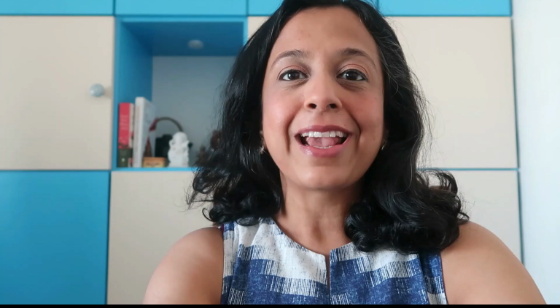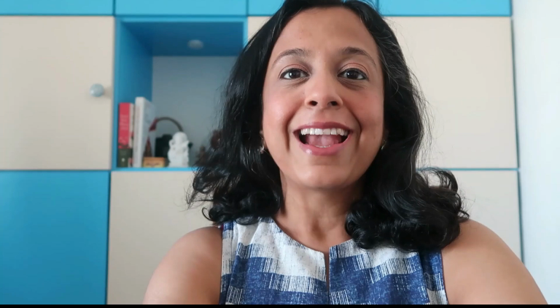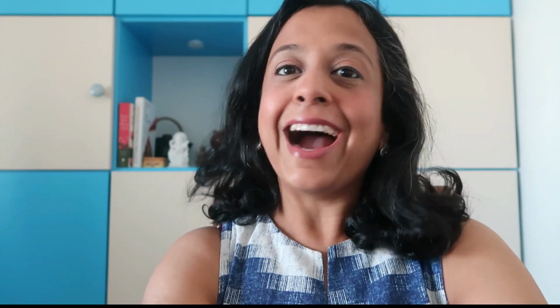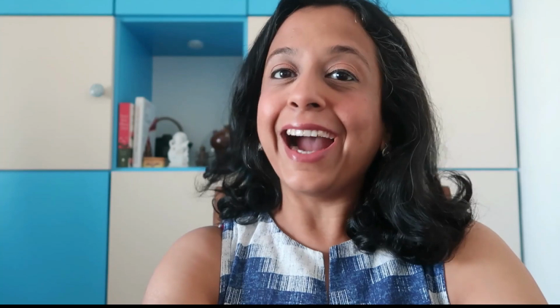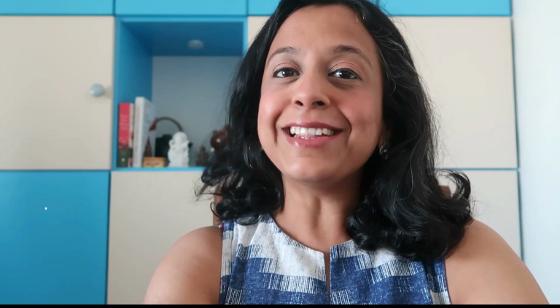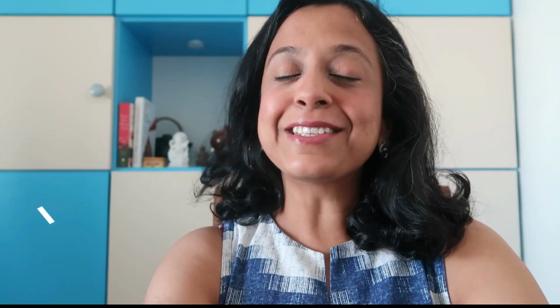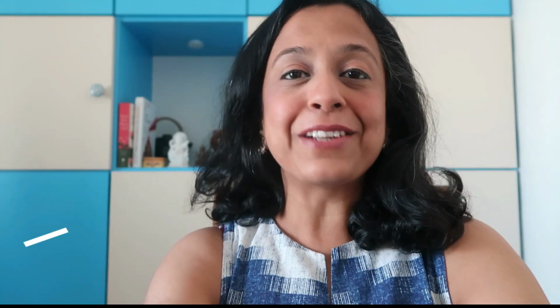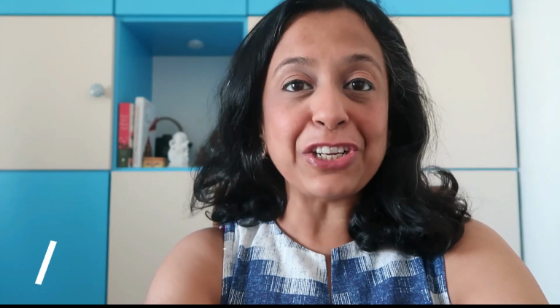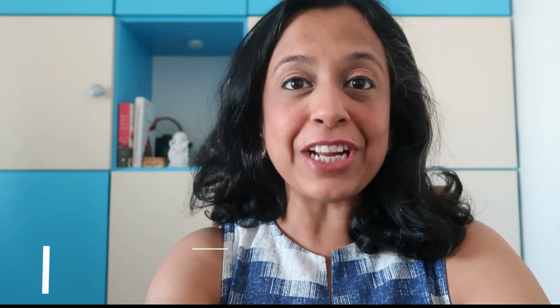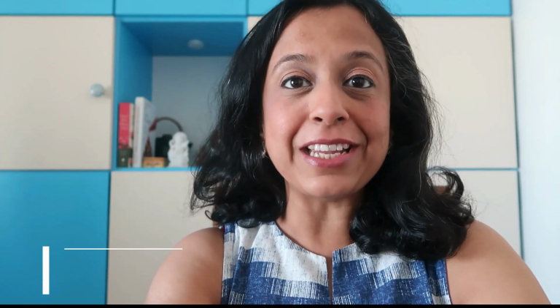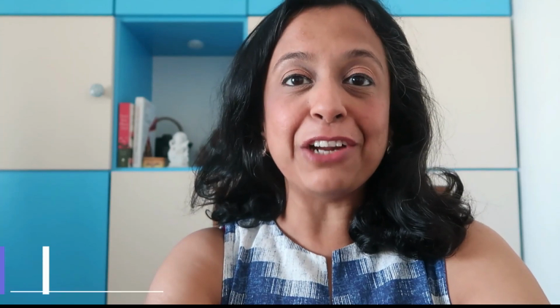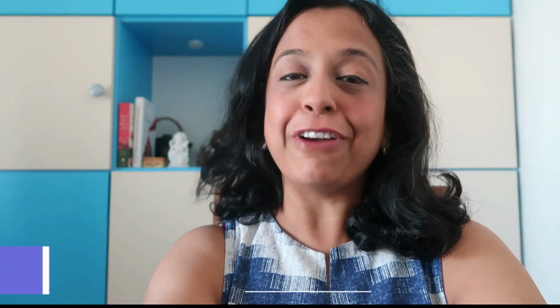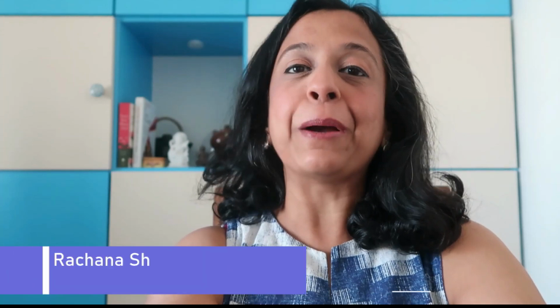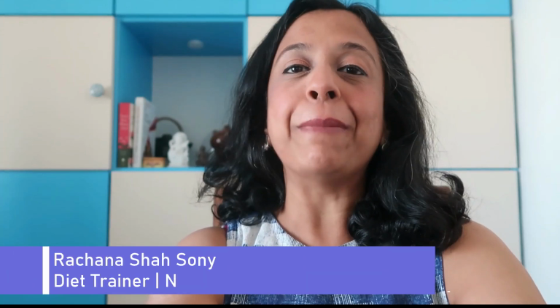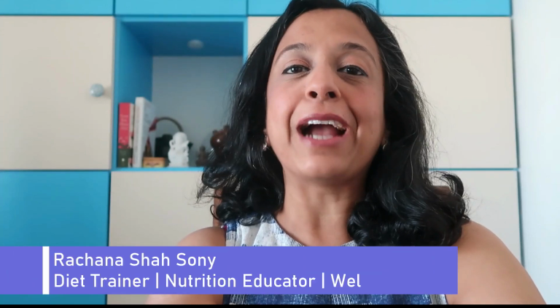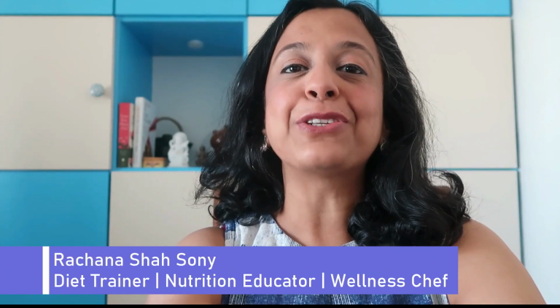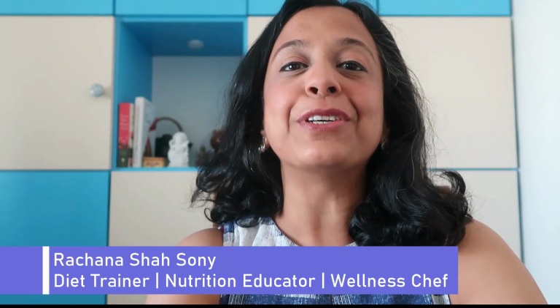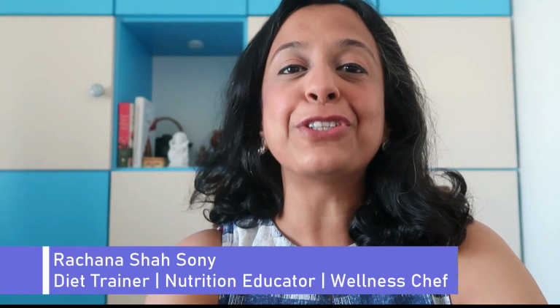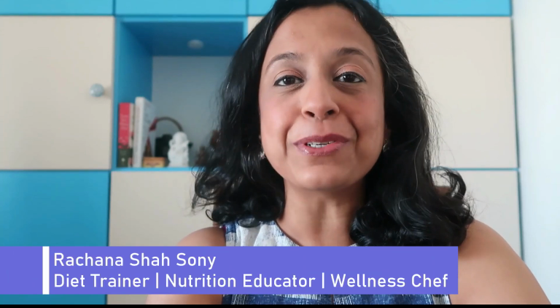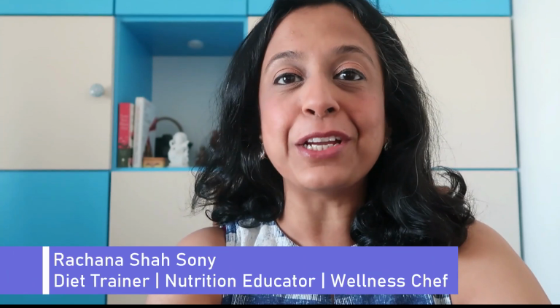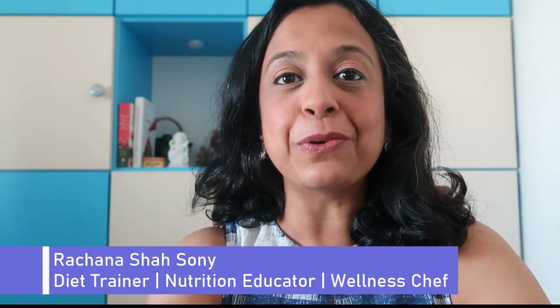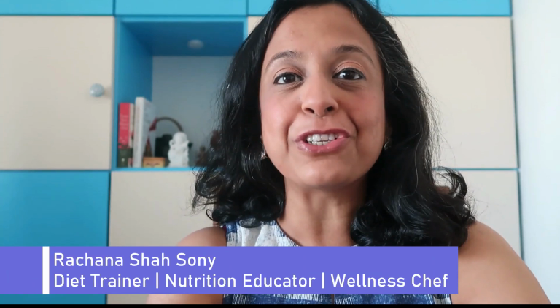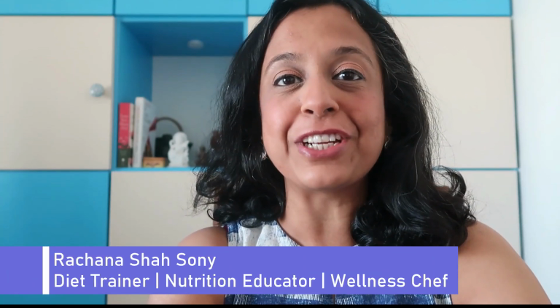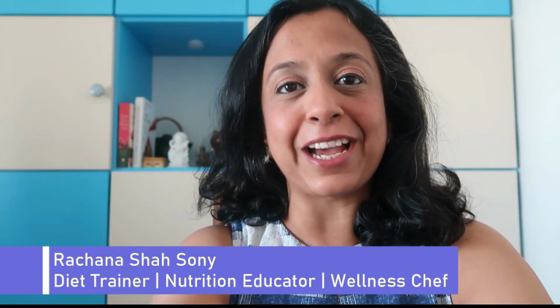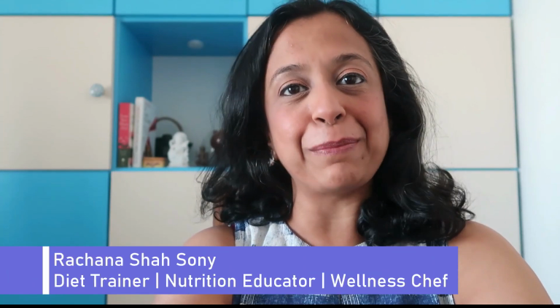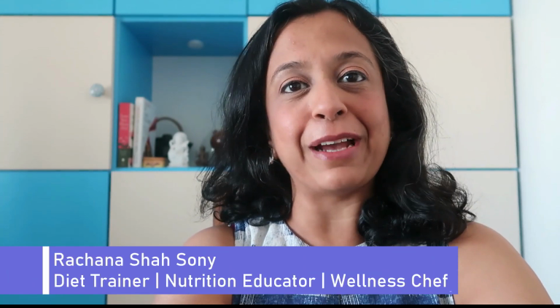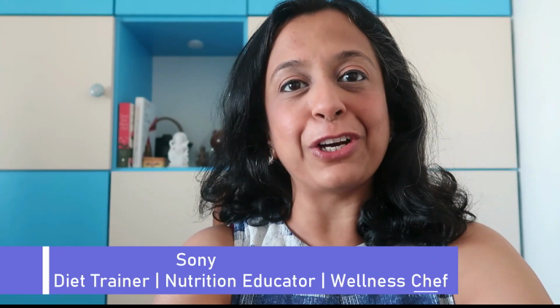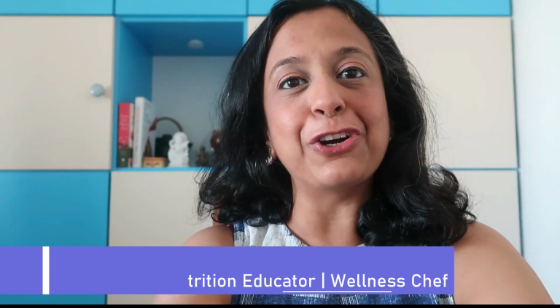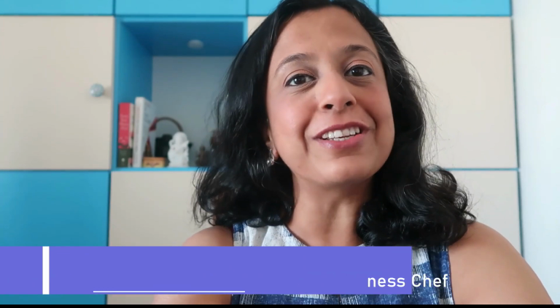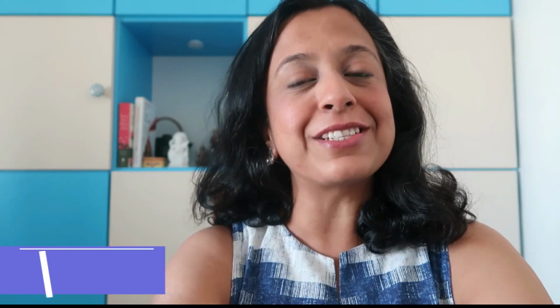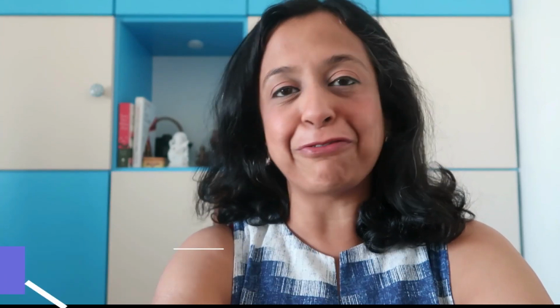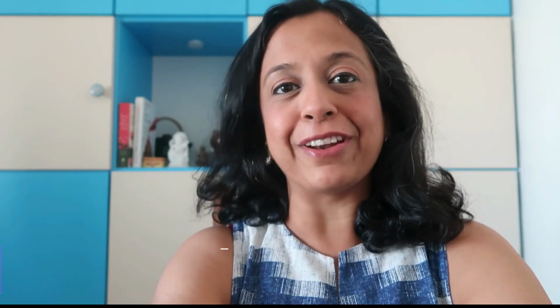Hi, this is Roshna here. Welcome back to the Tuesday Nutrition Nugget by The Good Tiffin.